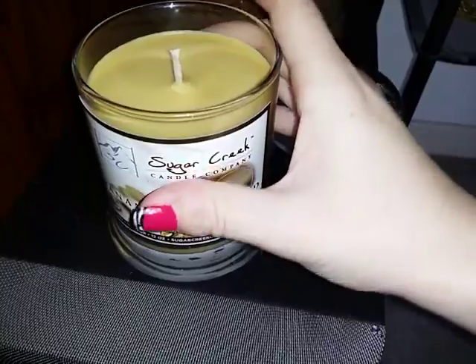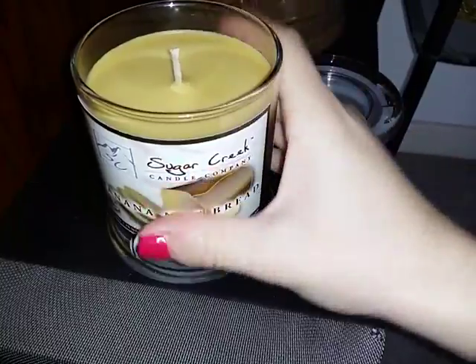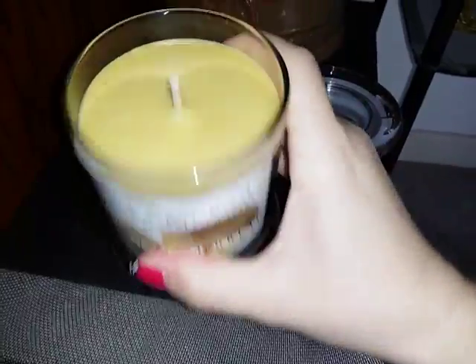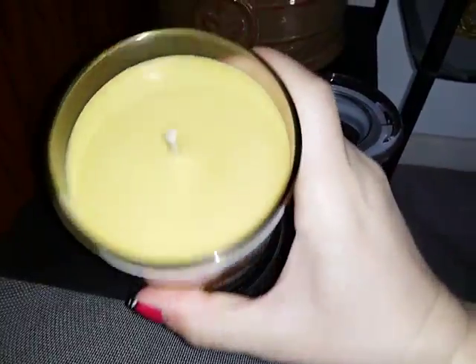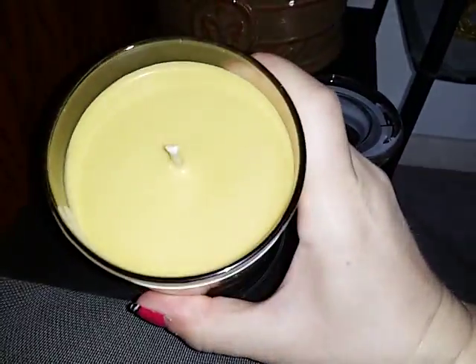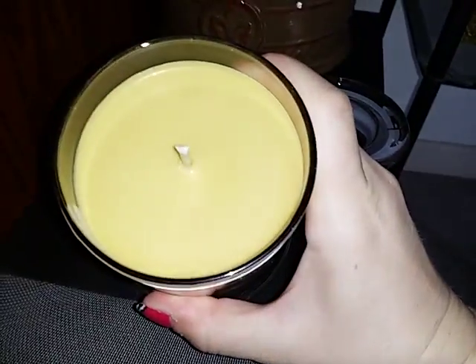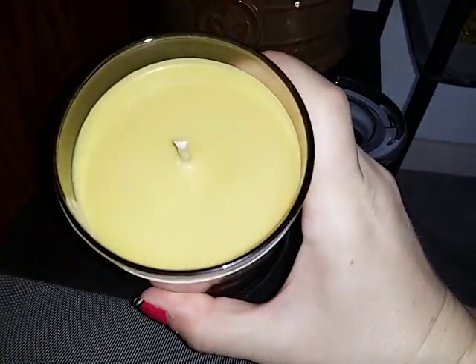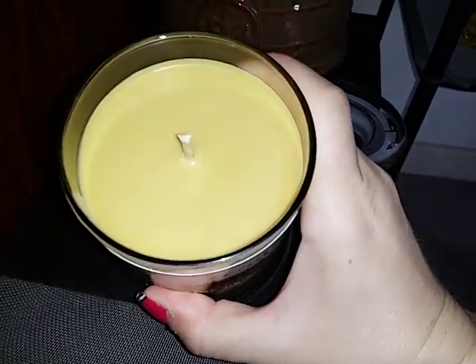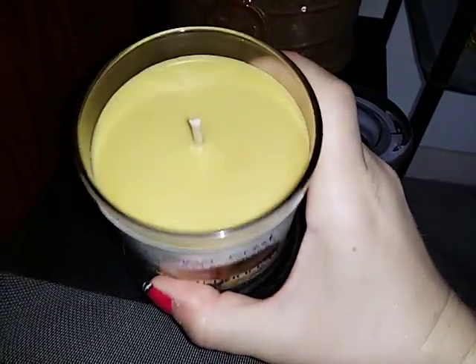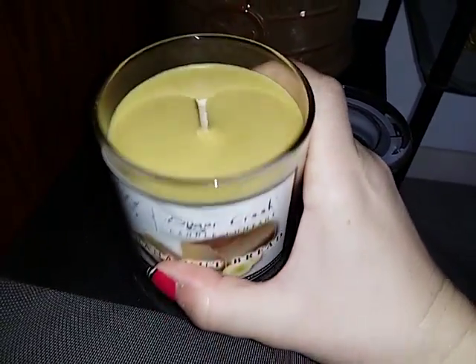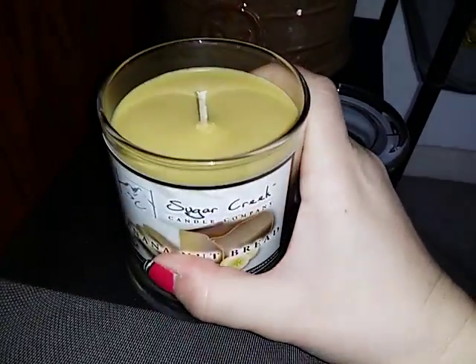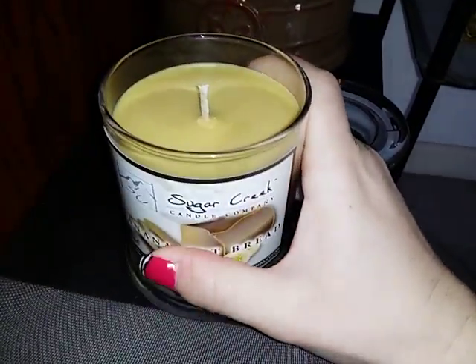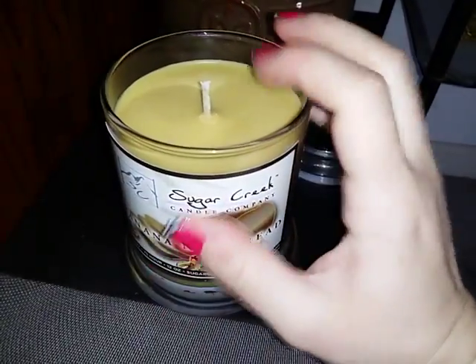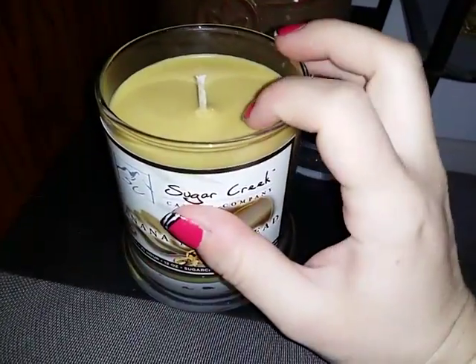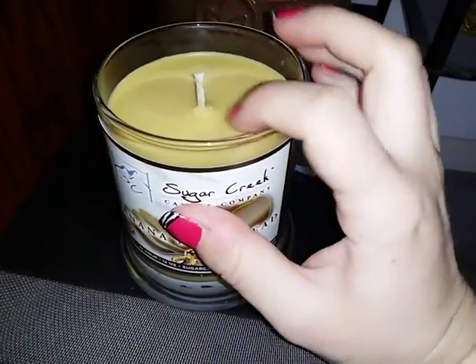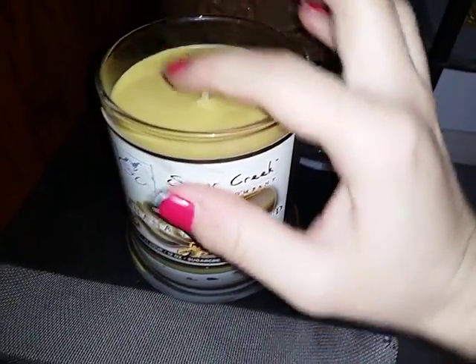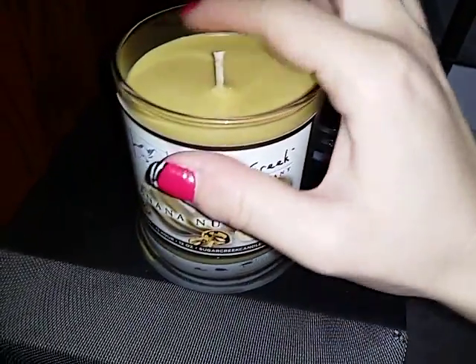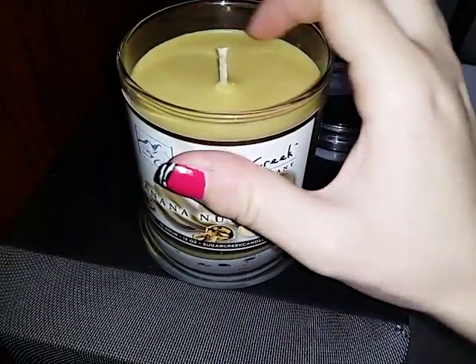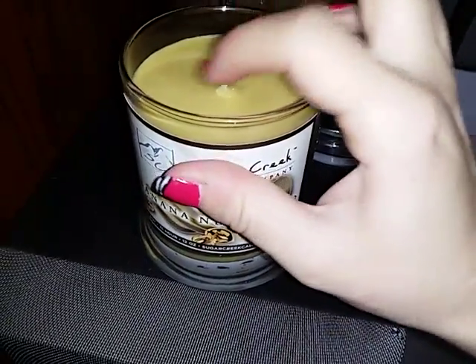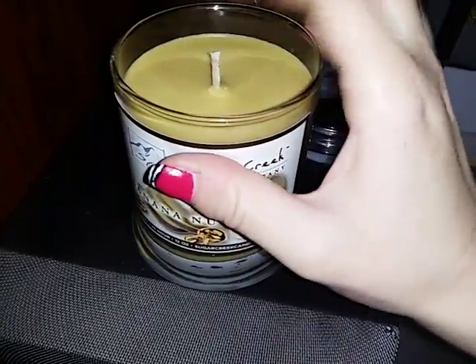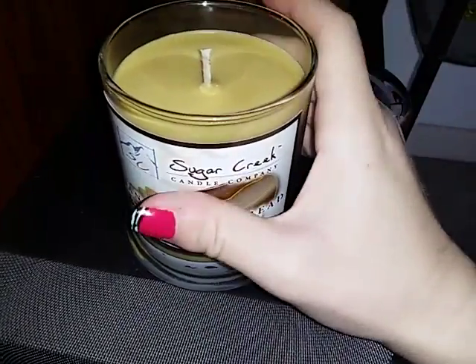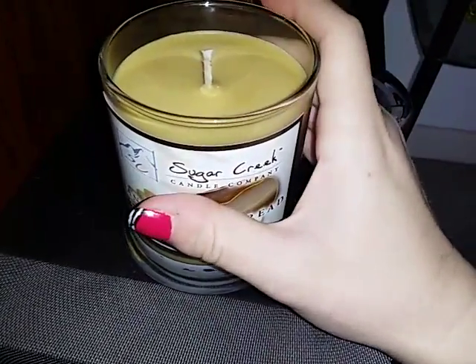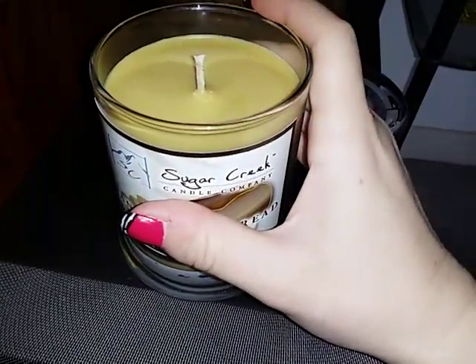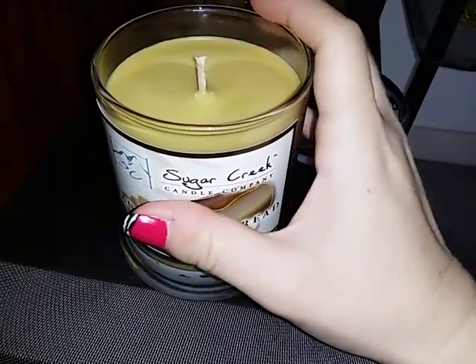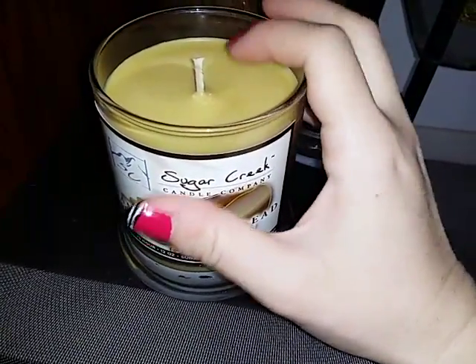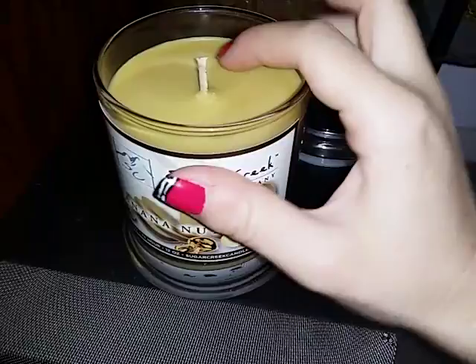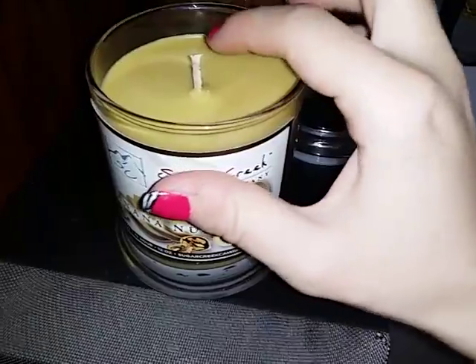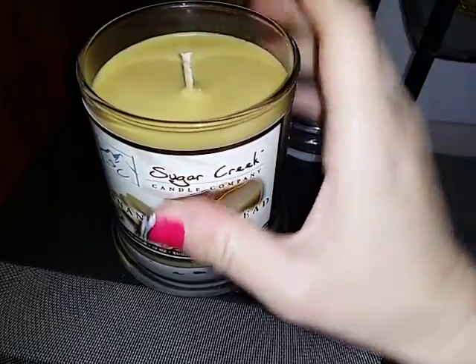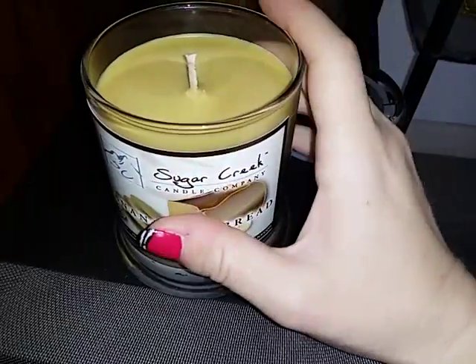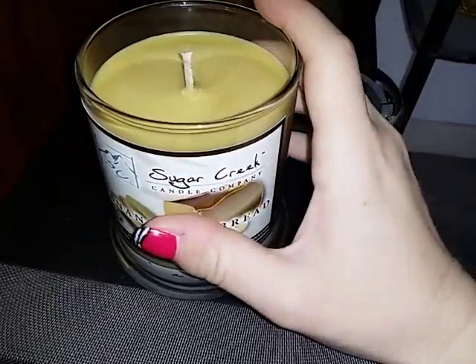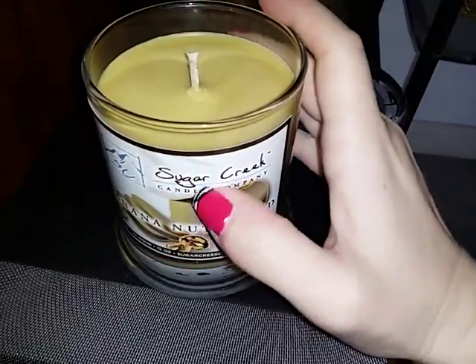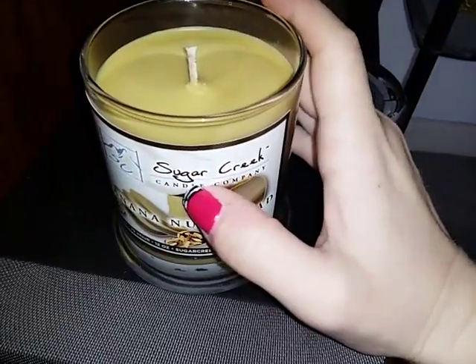It is a soy candle, so it burns nice and clean.